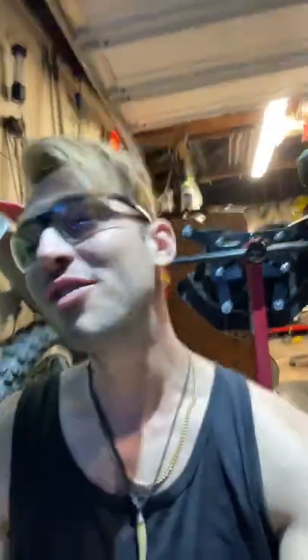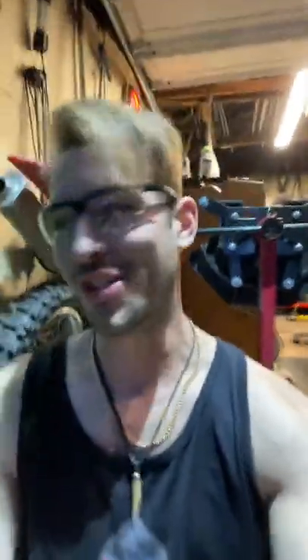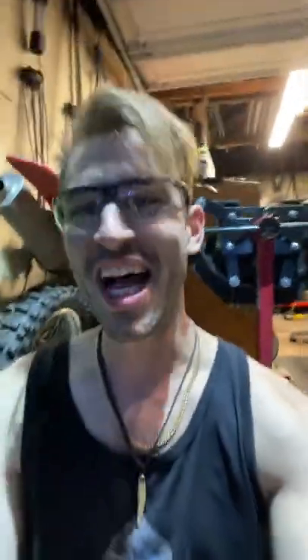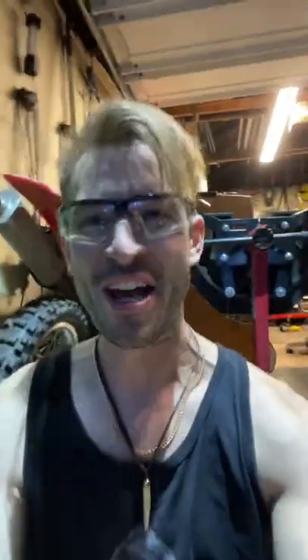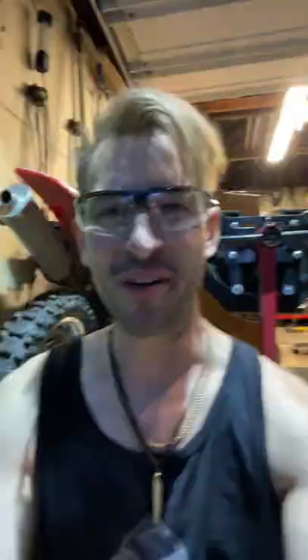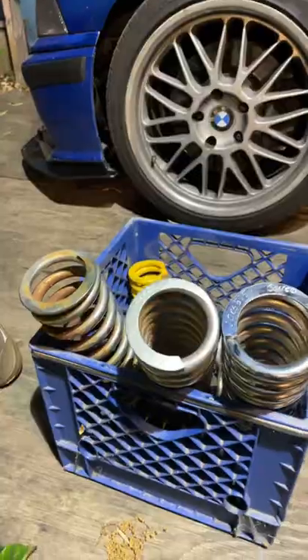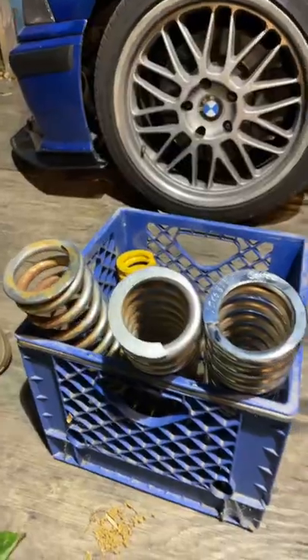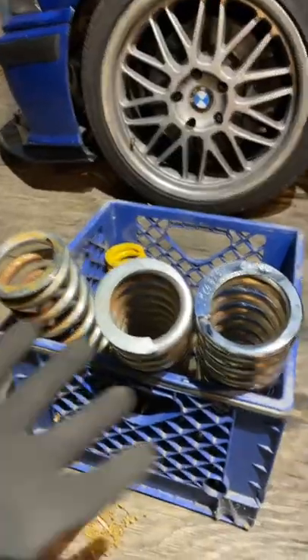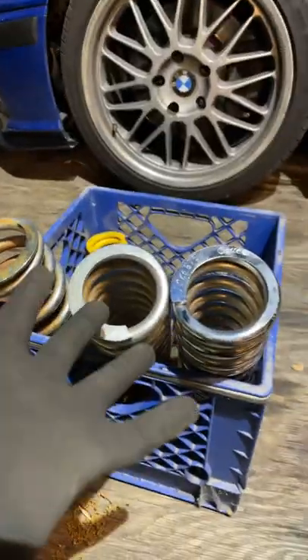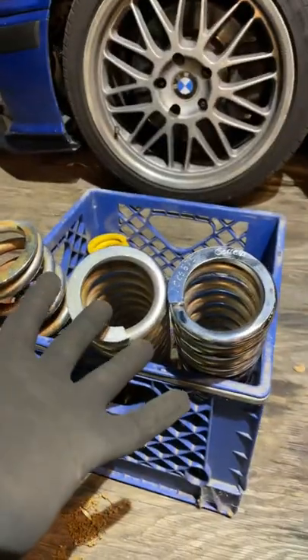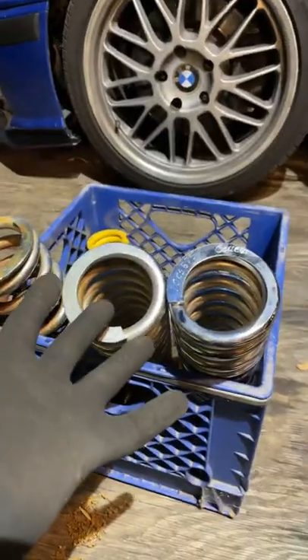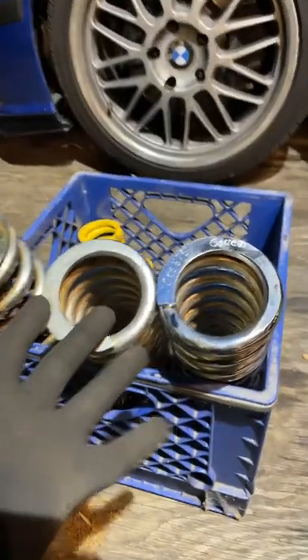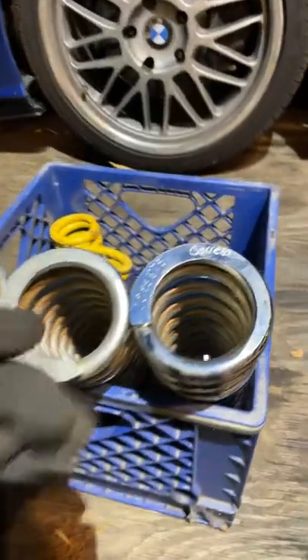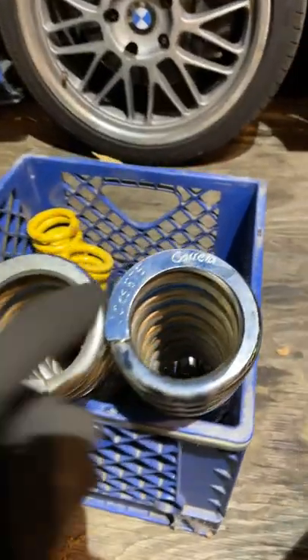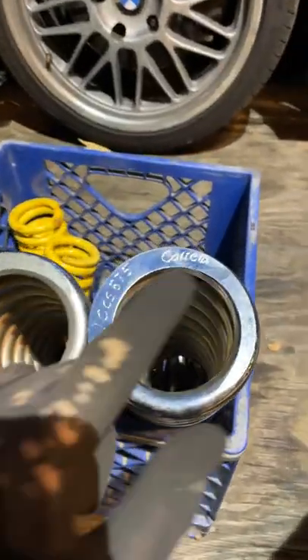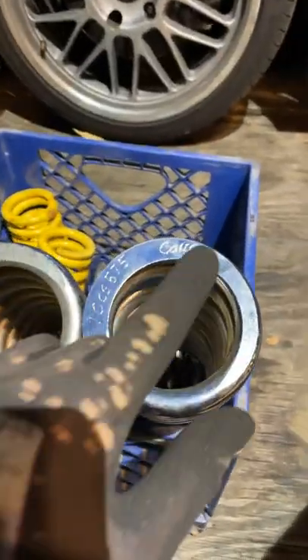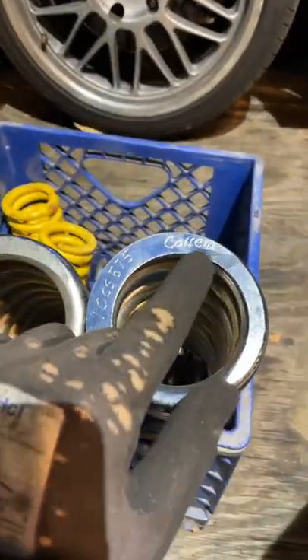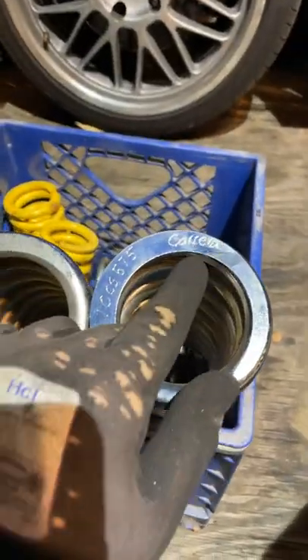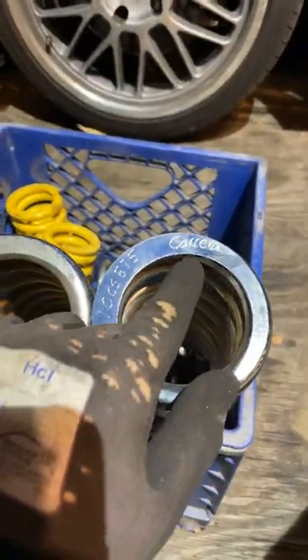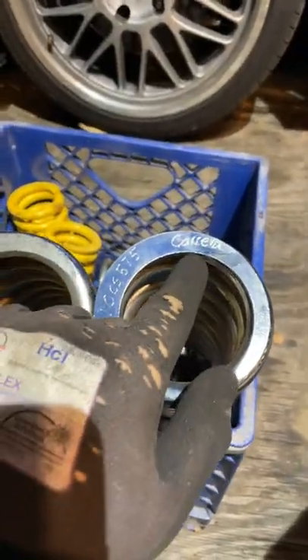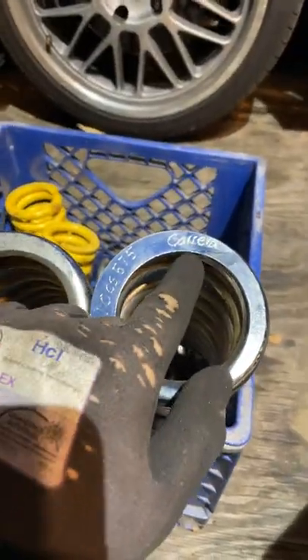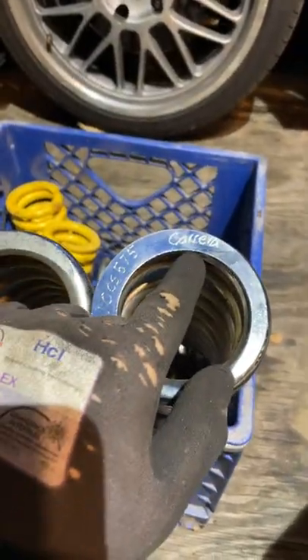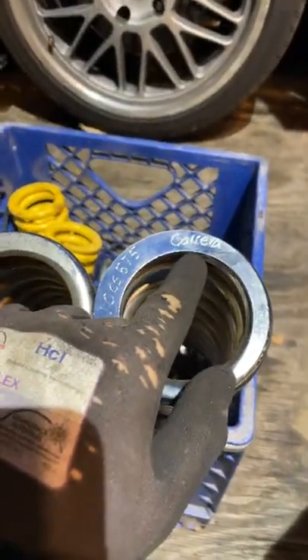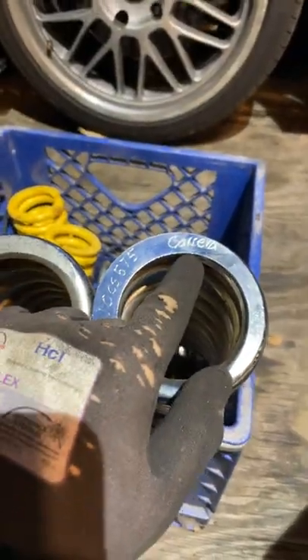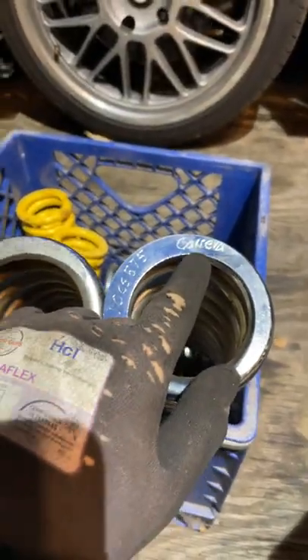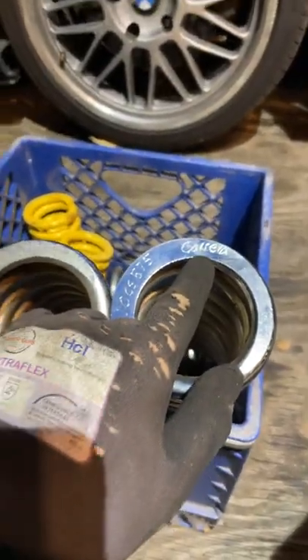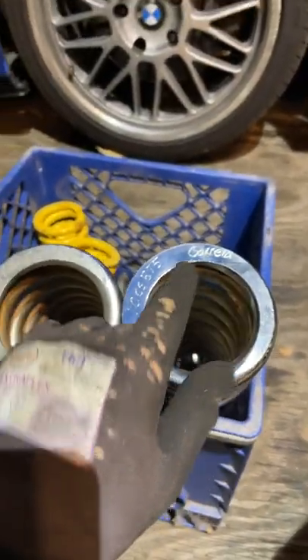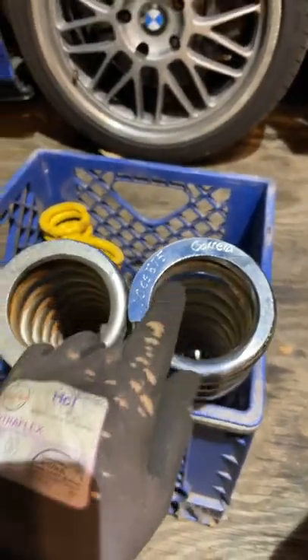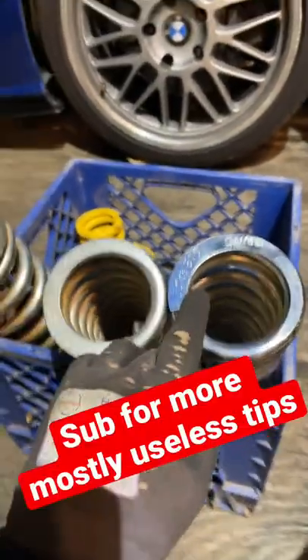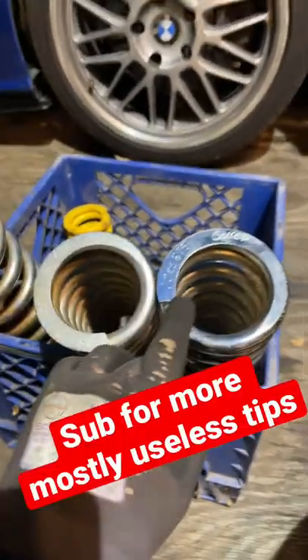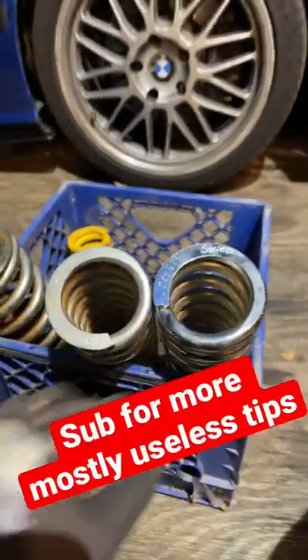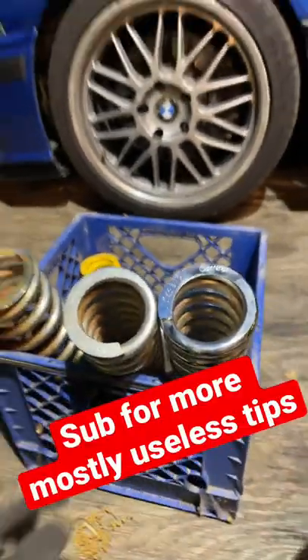Also side note, we got these free at a garage sale and look what car they're from. Oh, I ruined them!